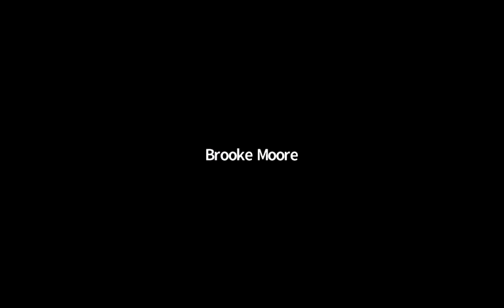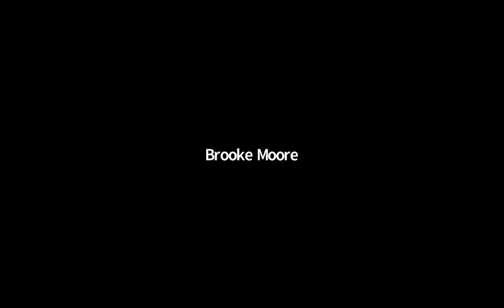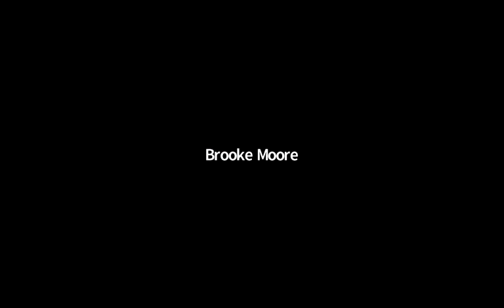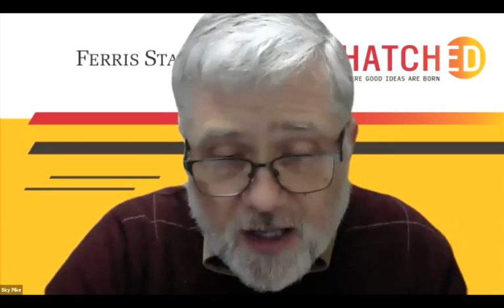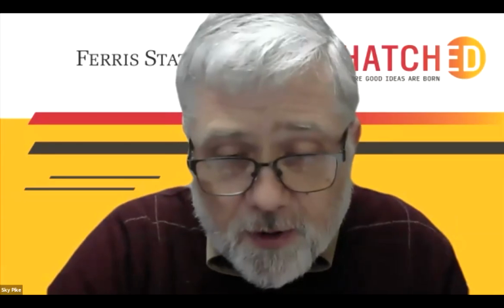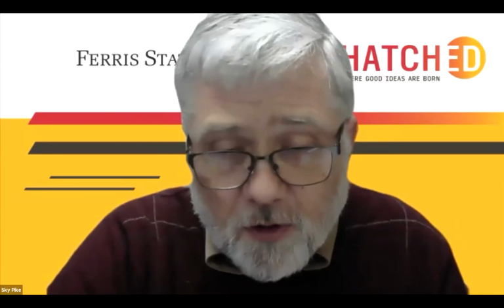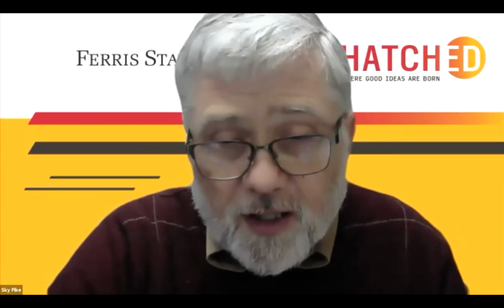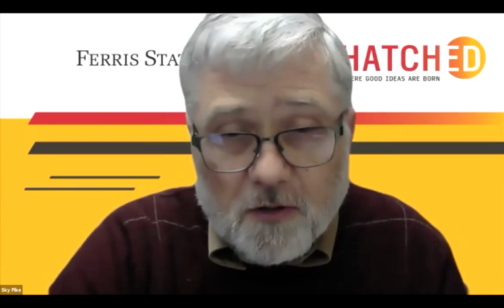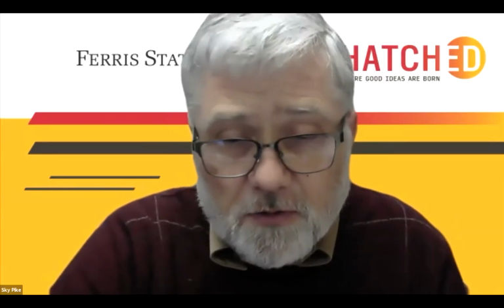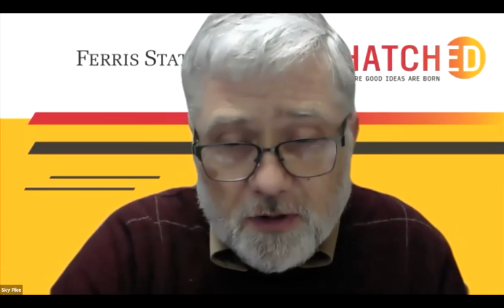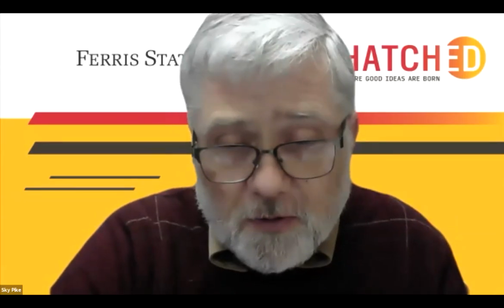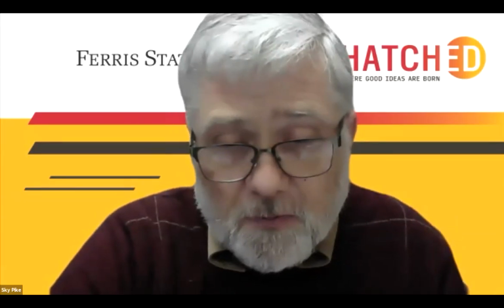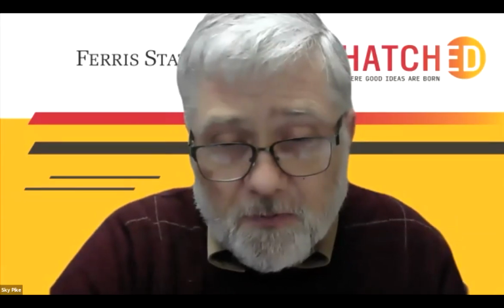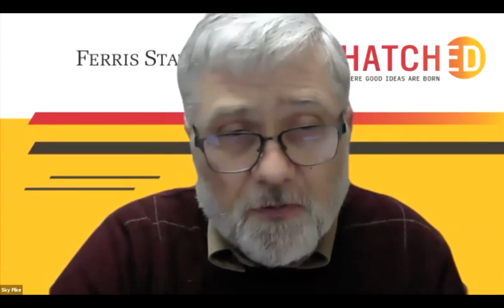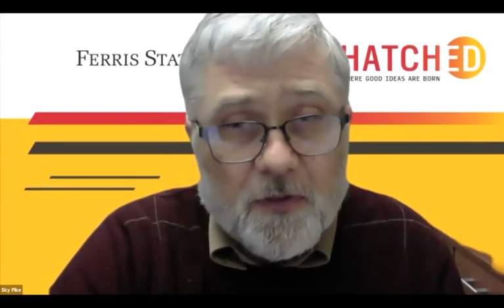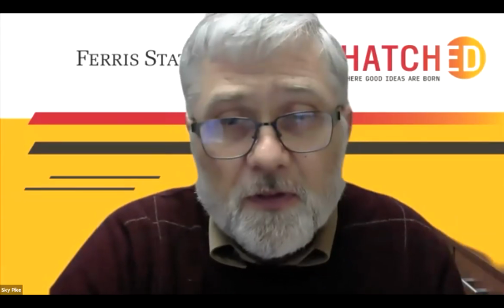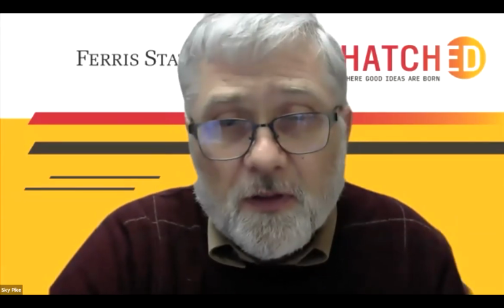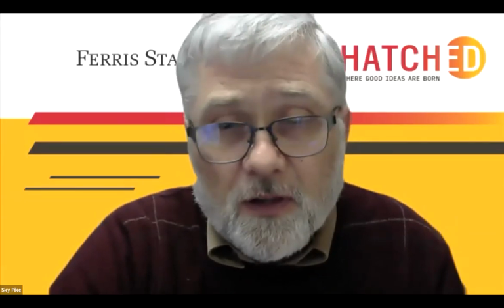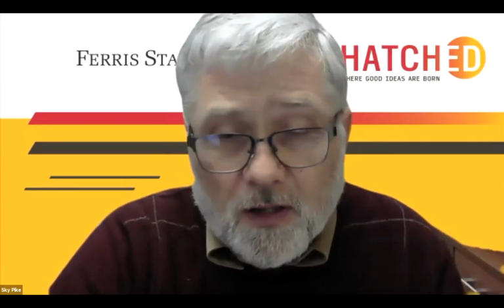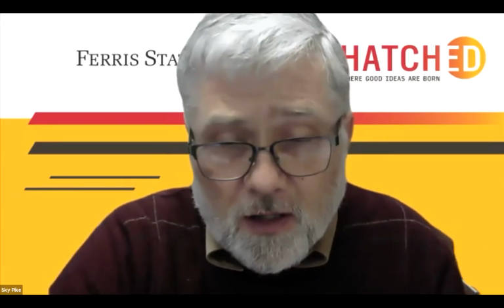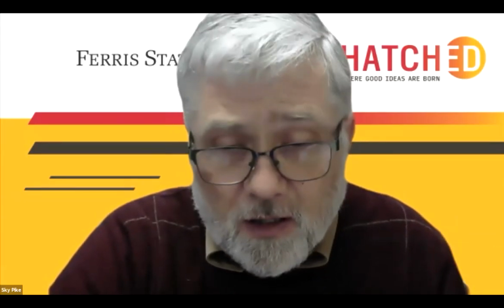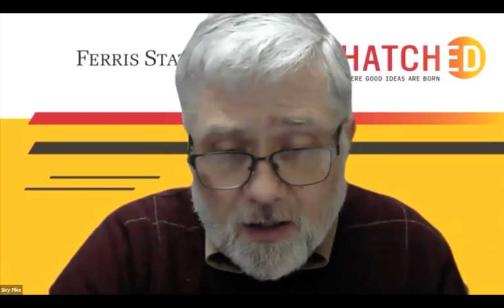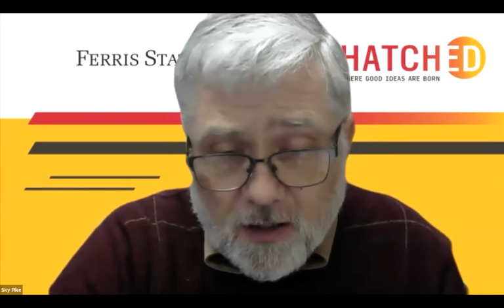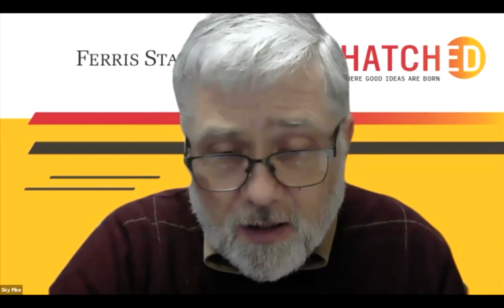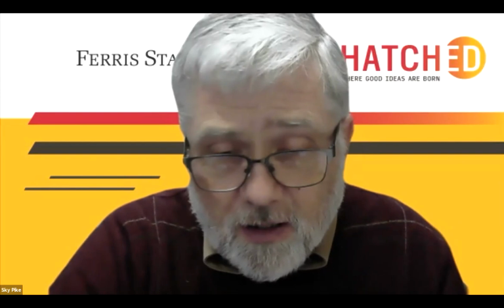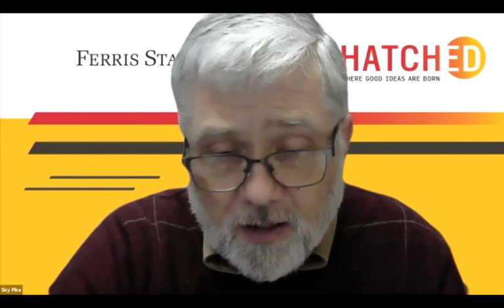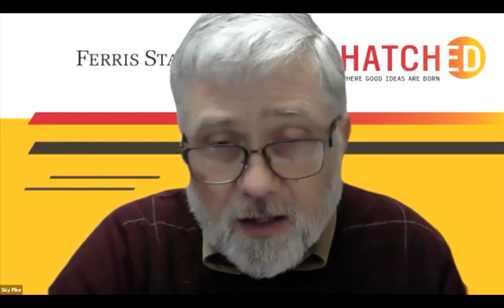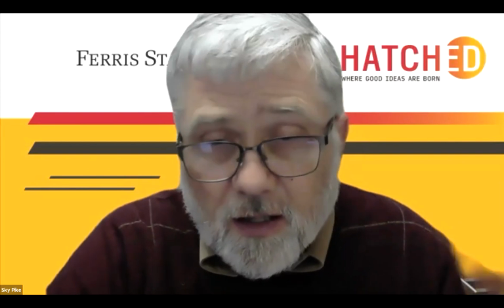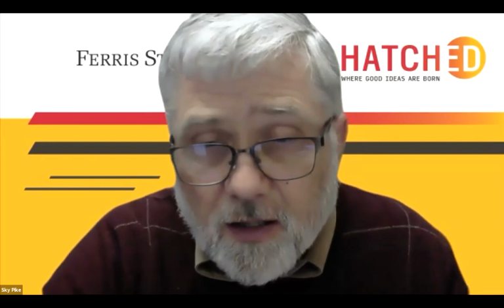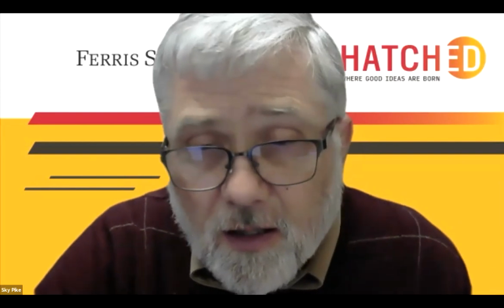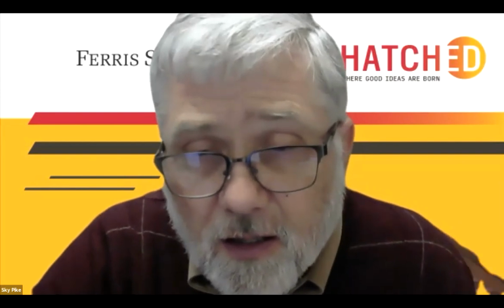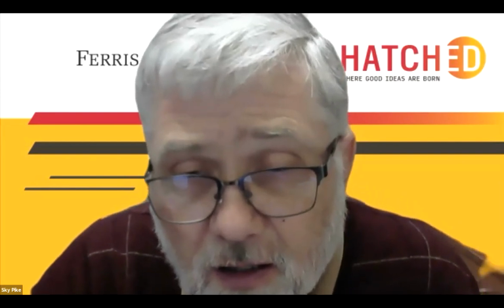I'm going to stop recording now. All right, thank you.